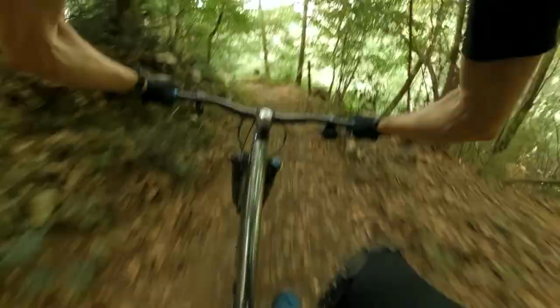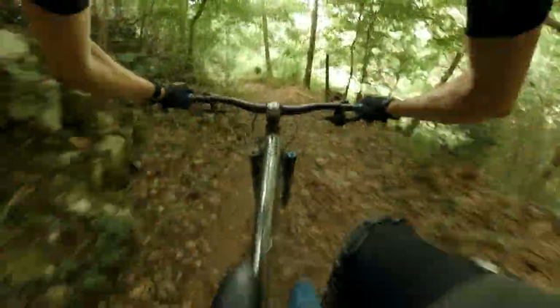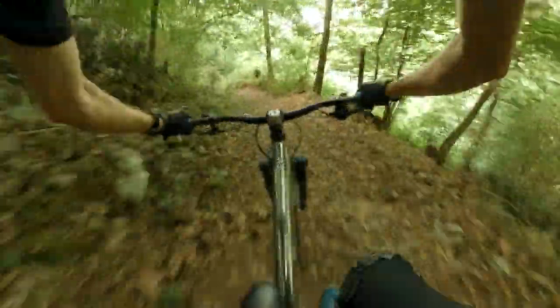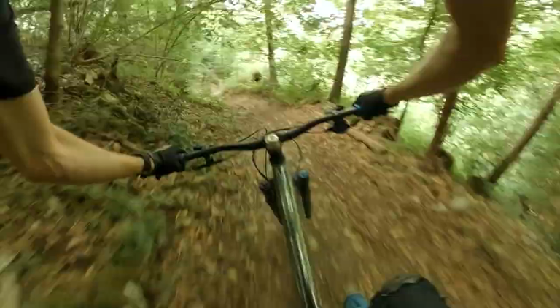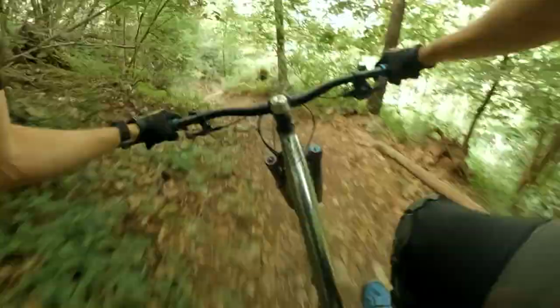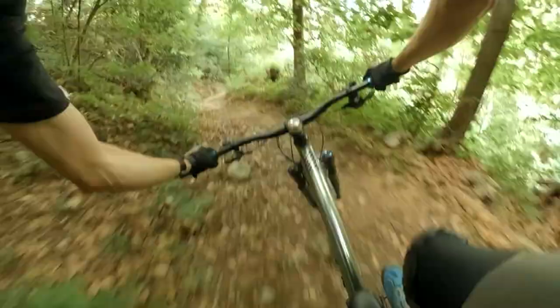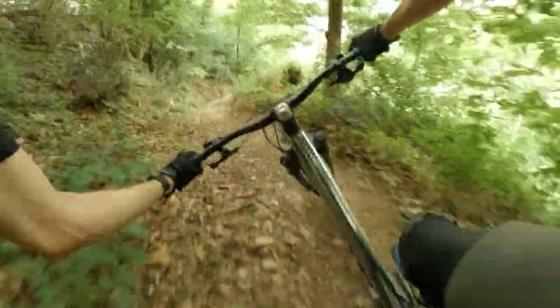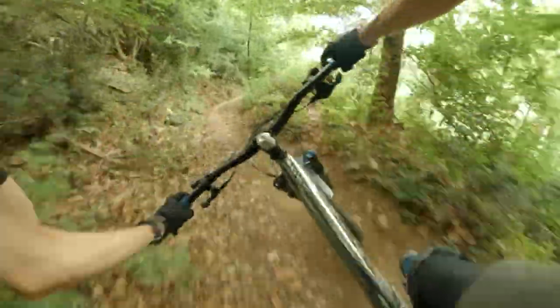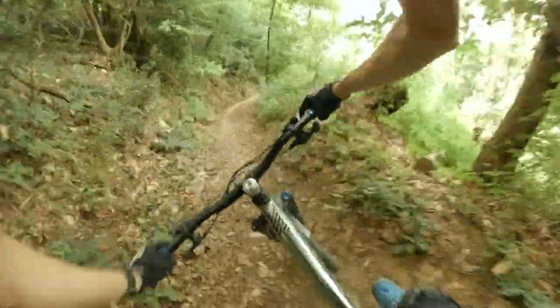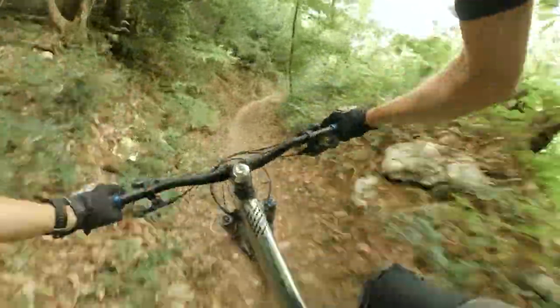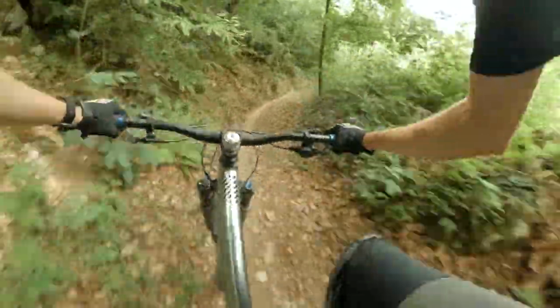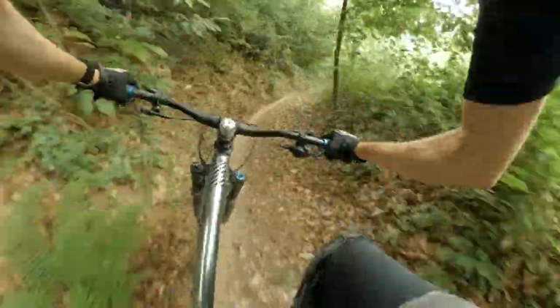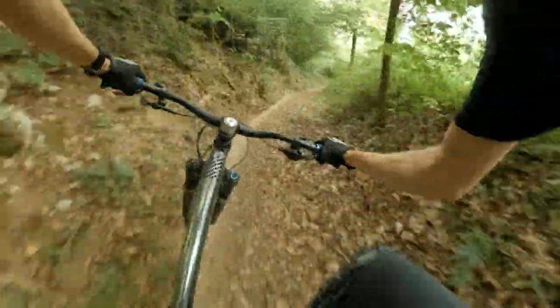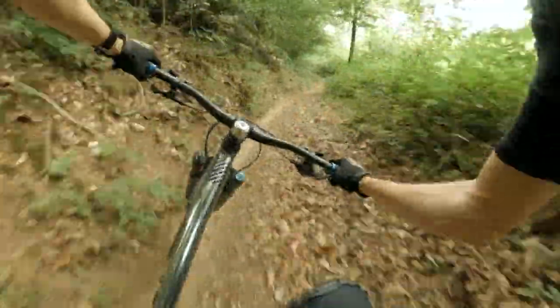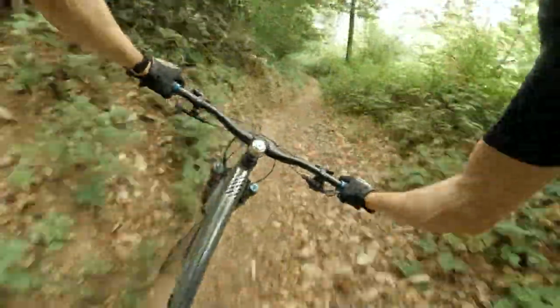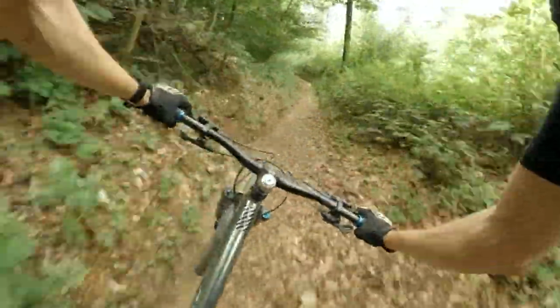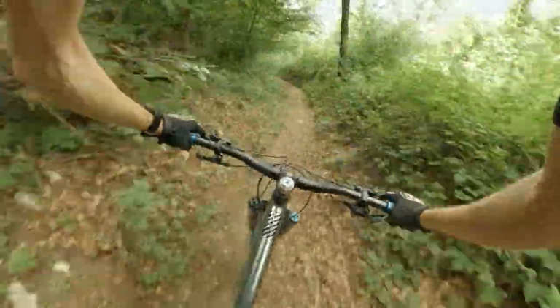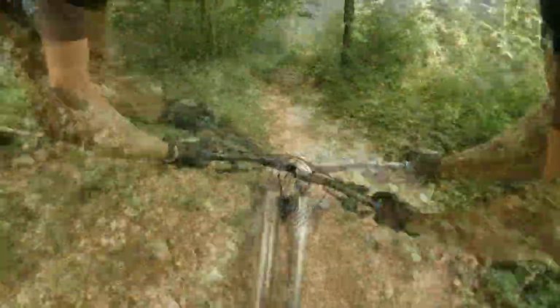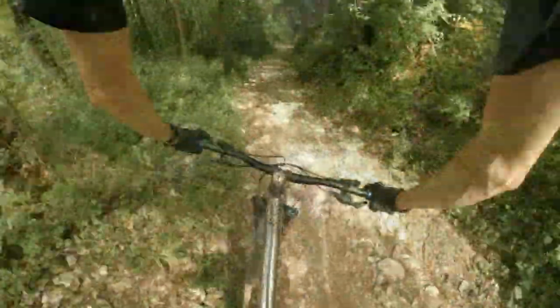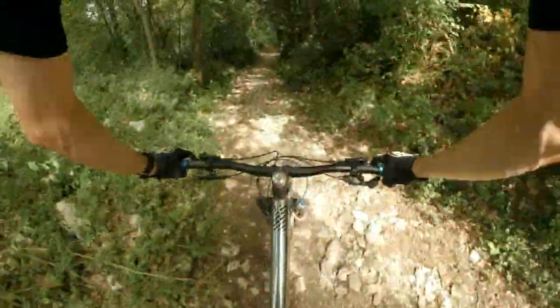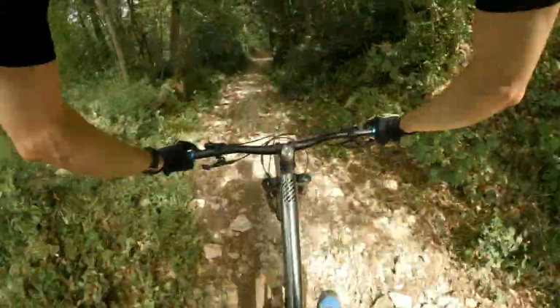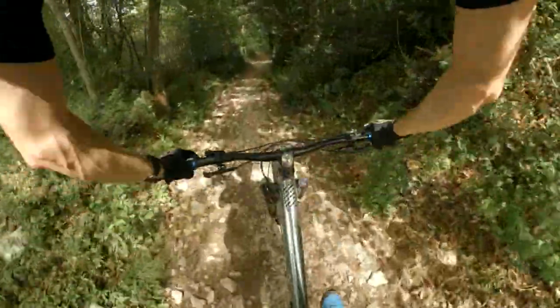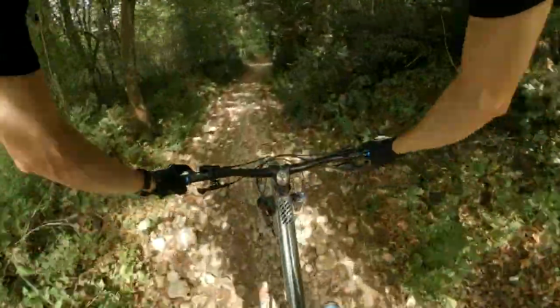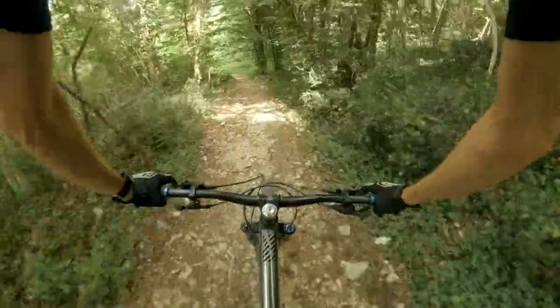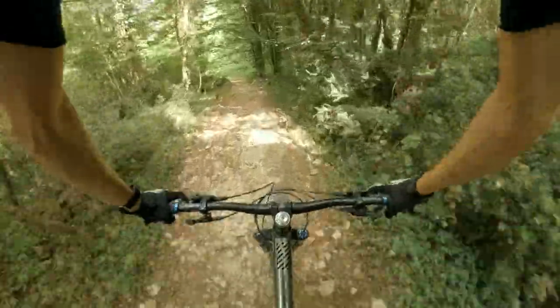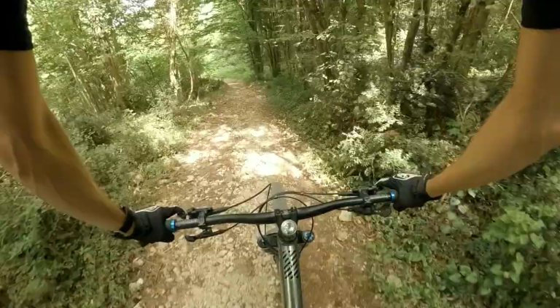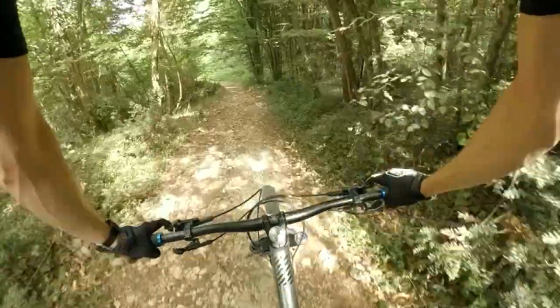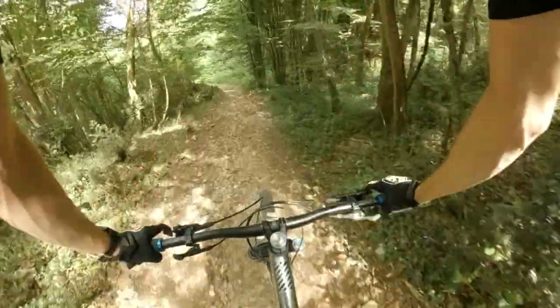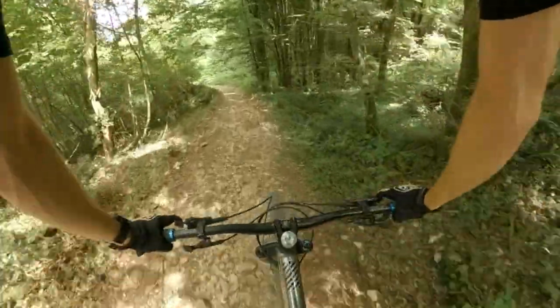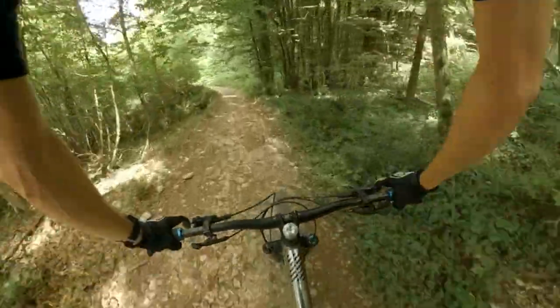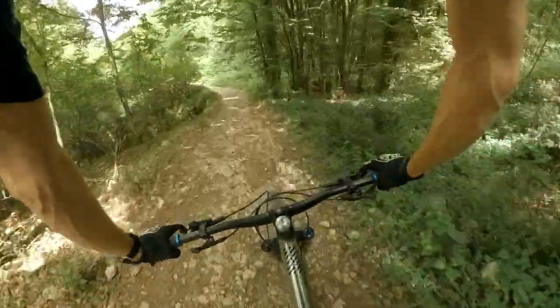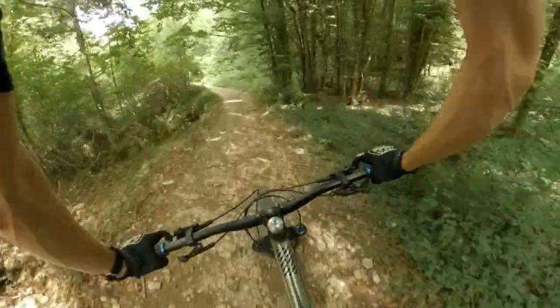Oh my god, this bike is fast. I feel like I just unlocked a new level.